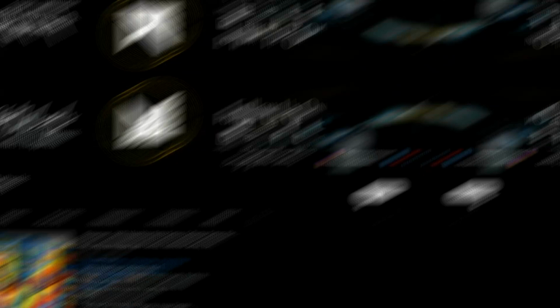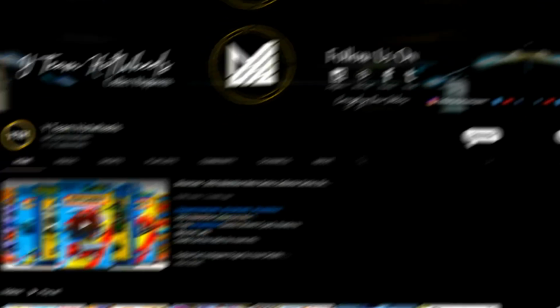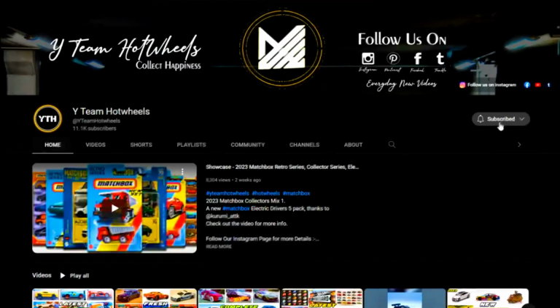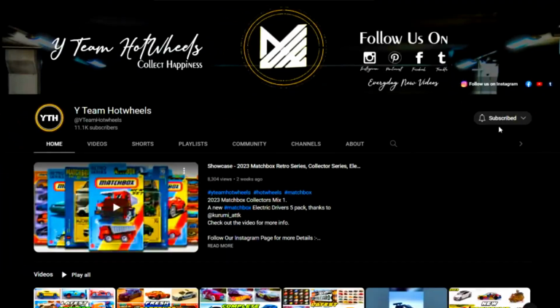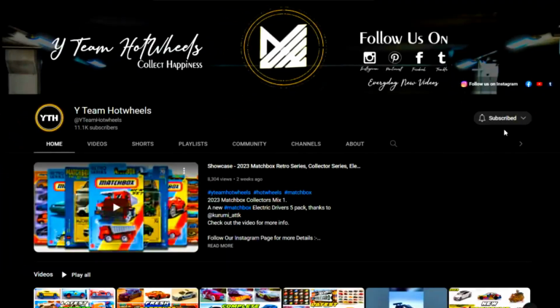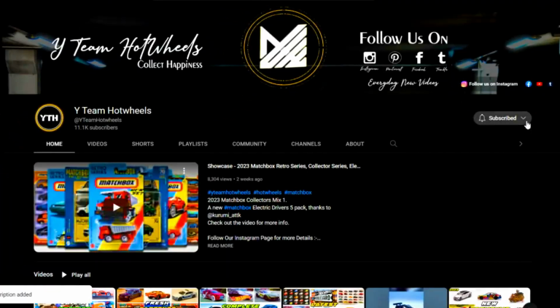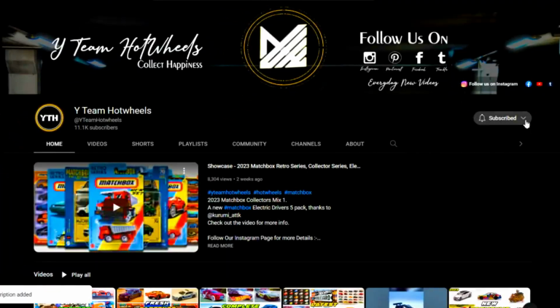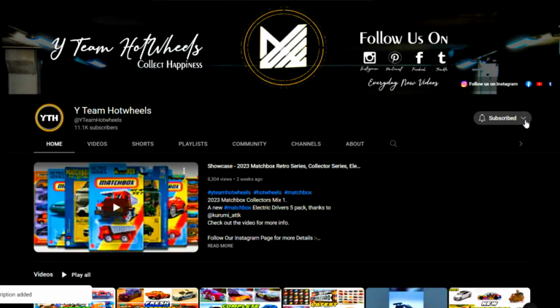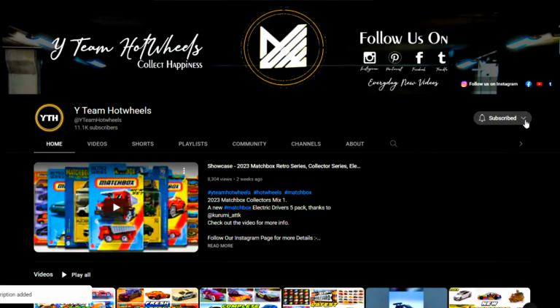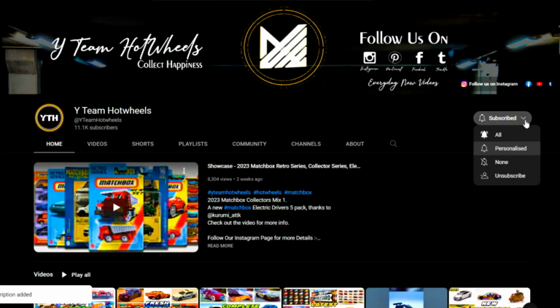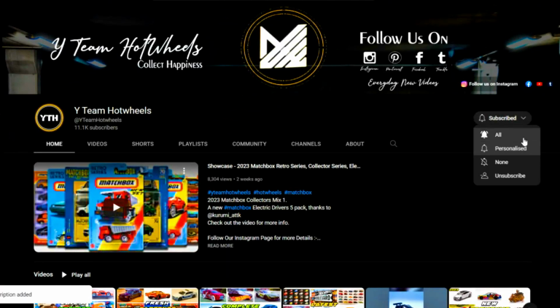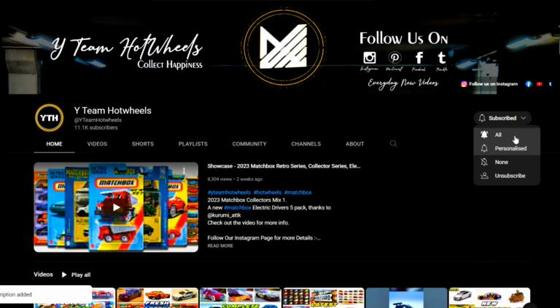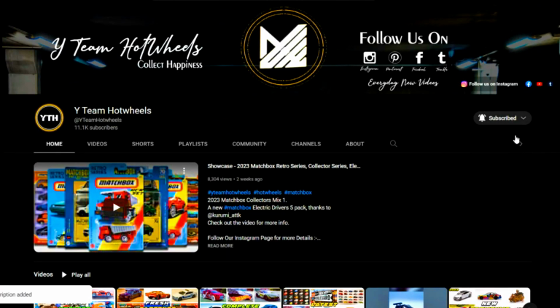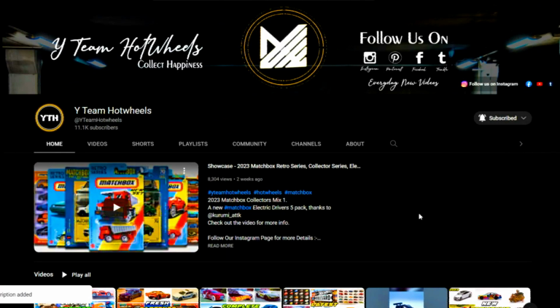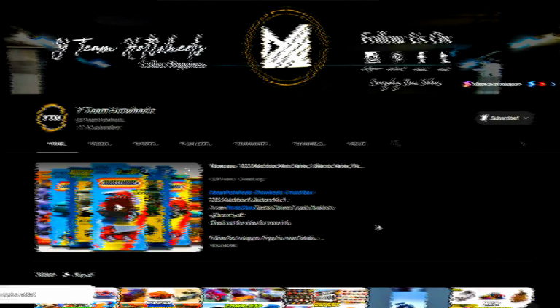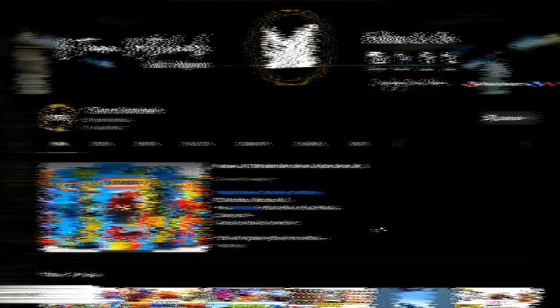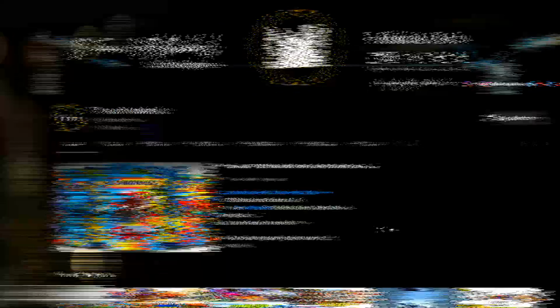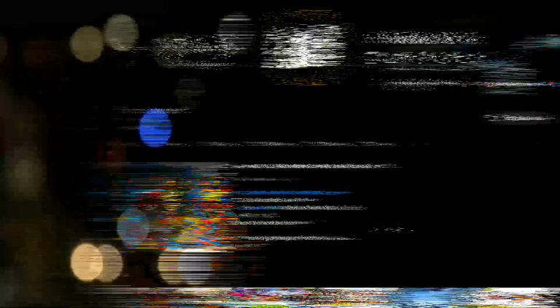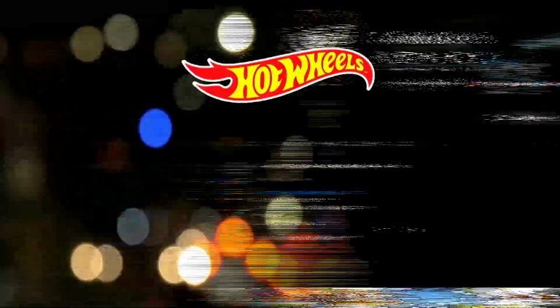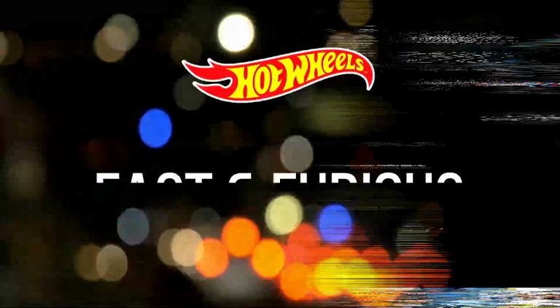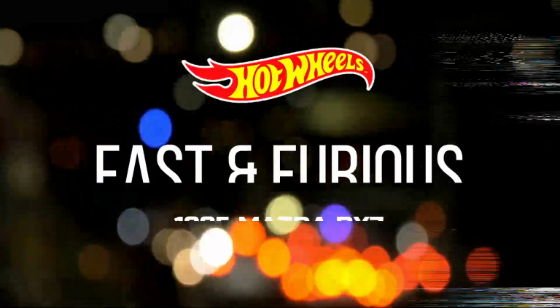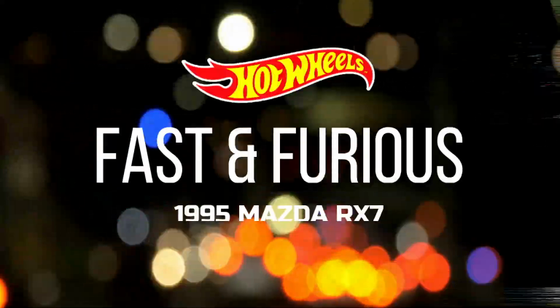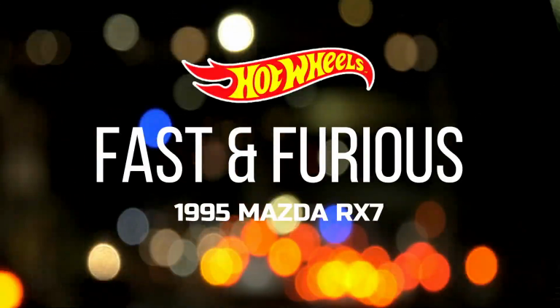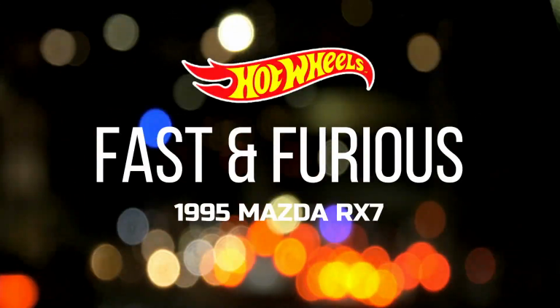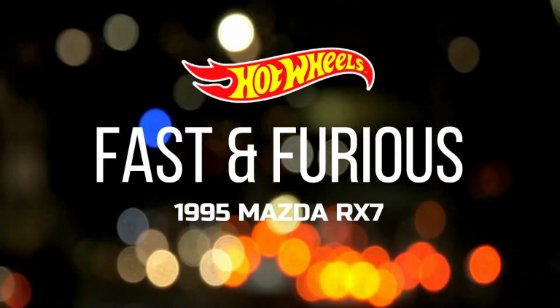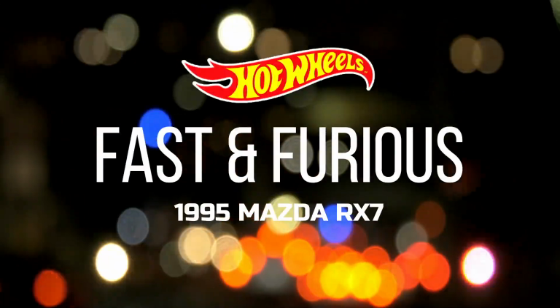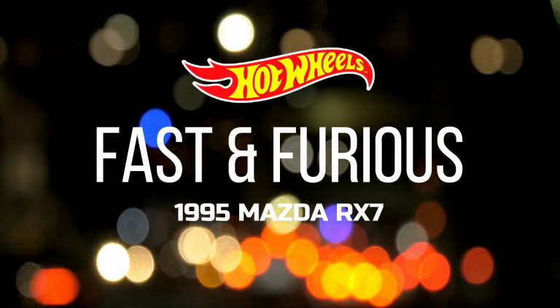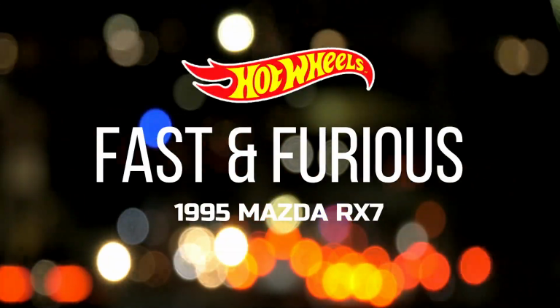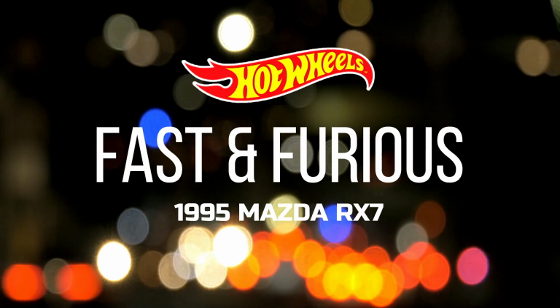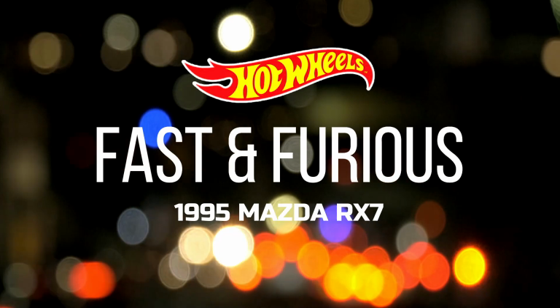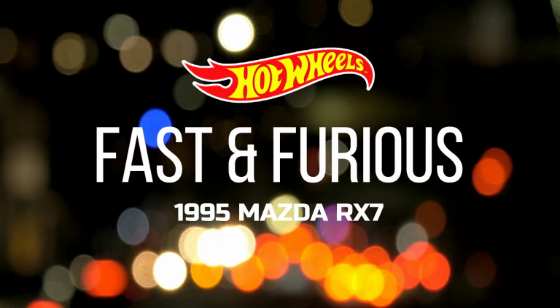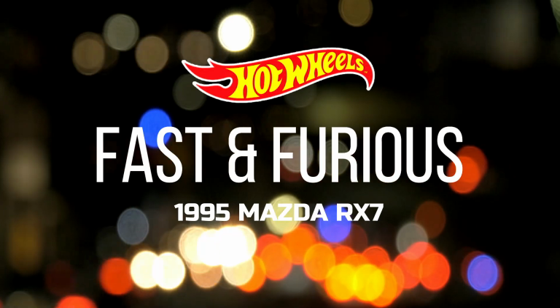Hey collectors, subscribe and press the bell icon for all notifications and stay tuned for further updates.